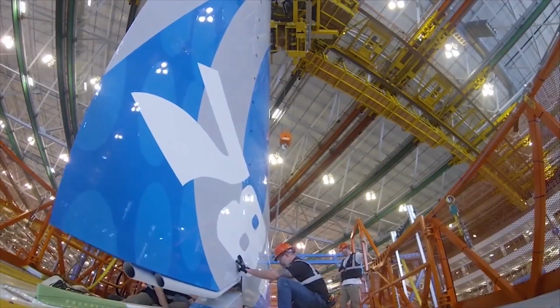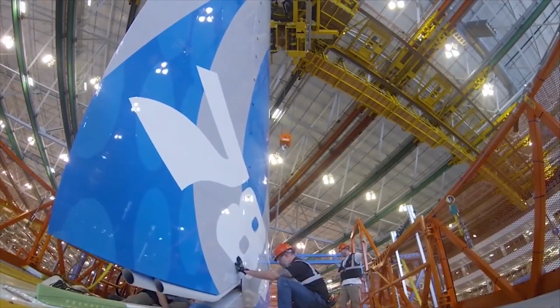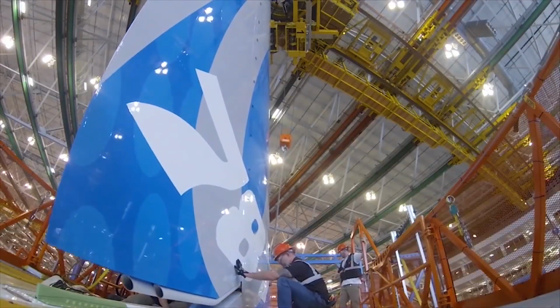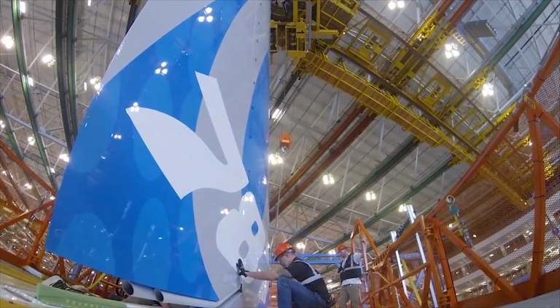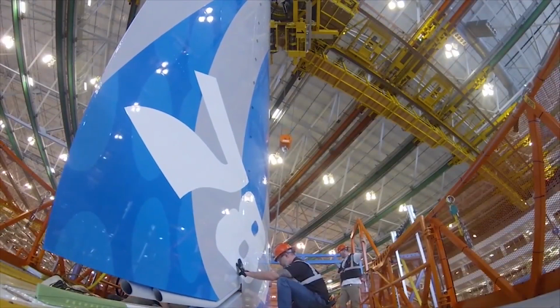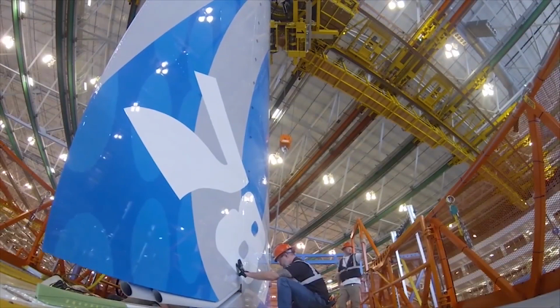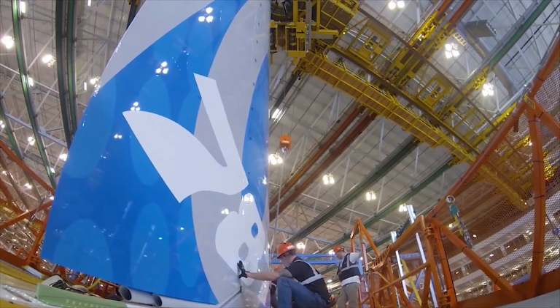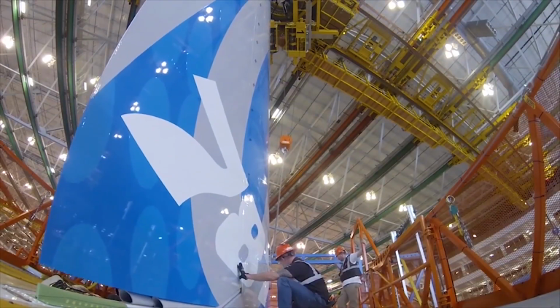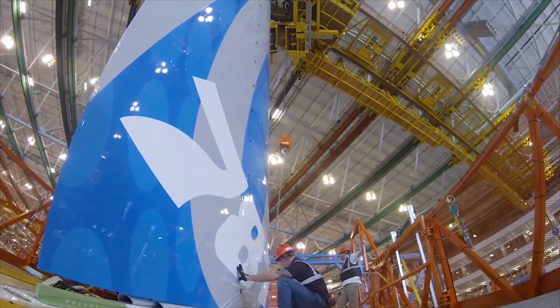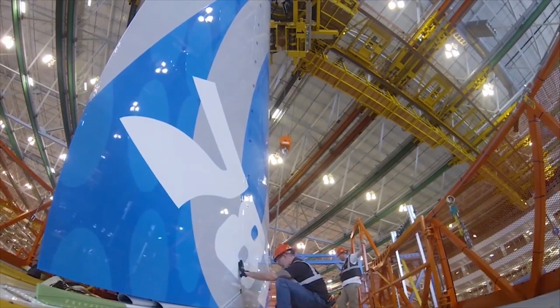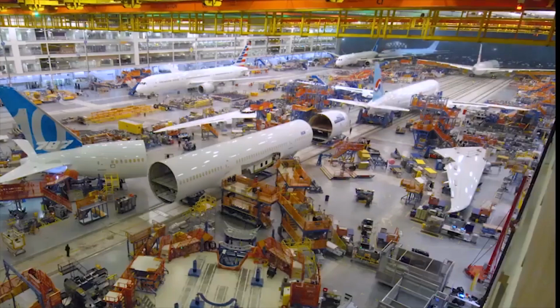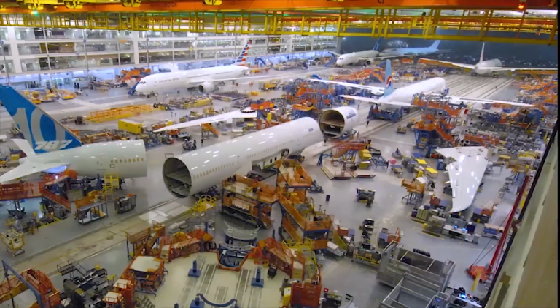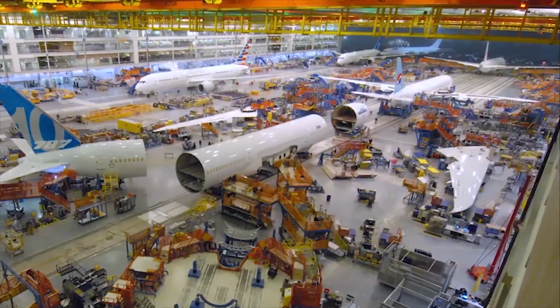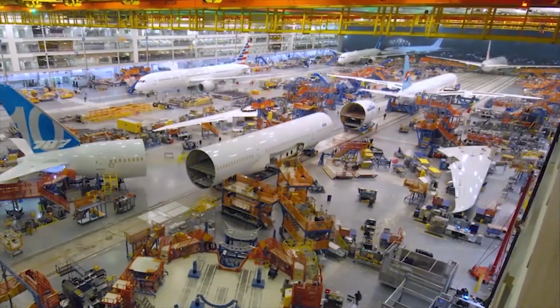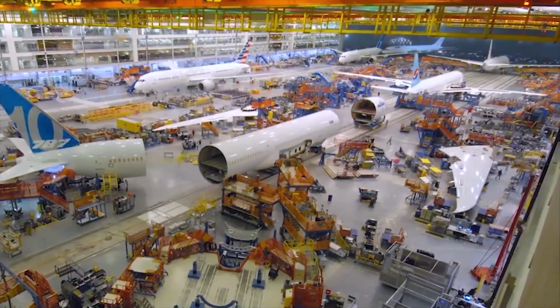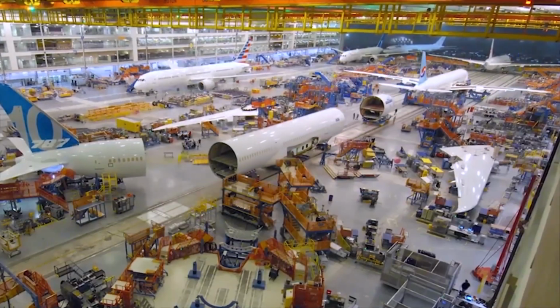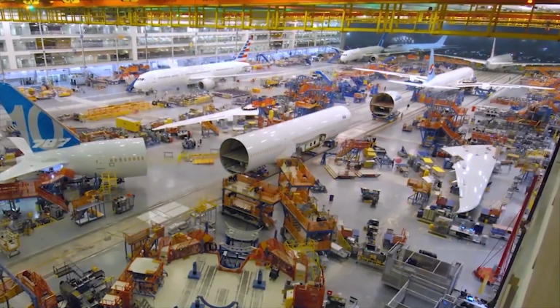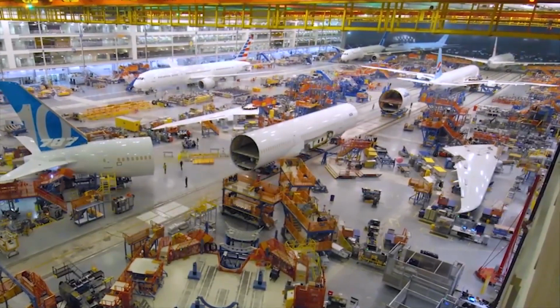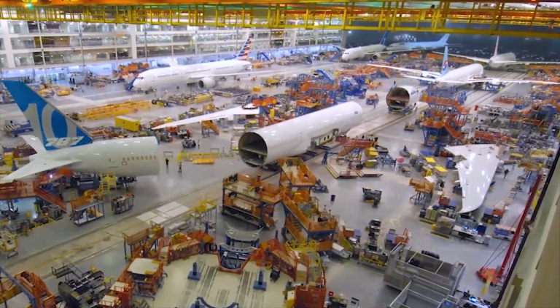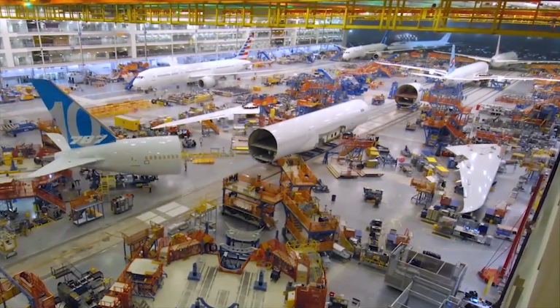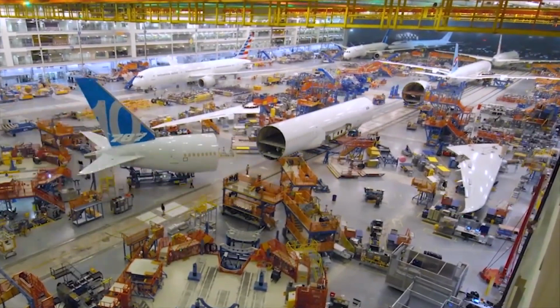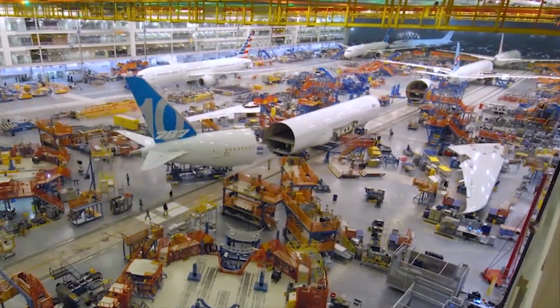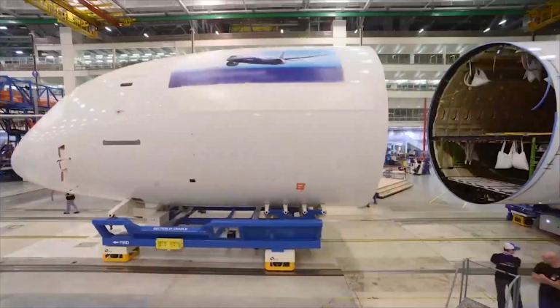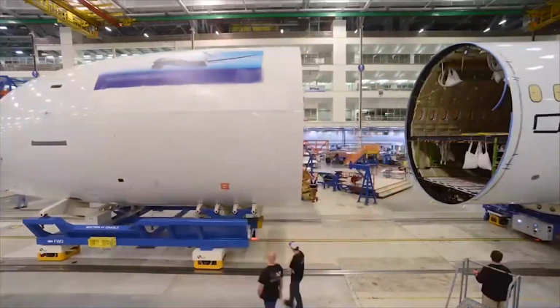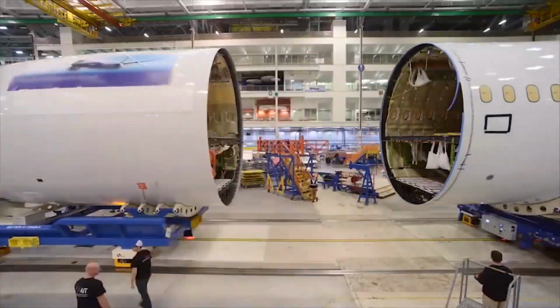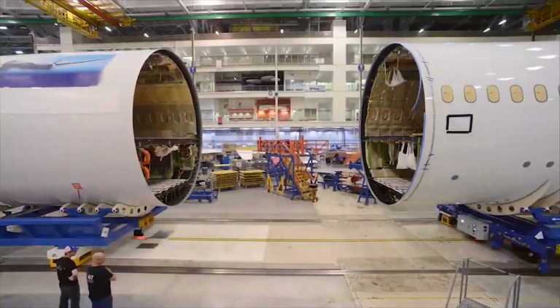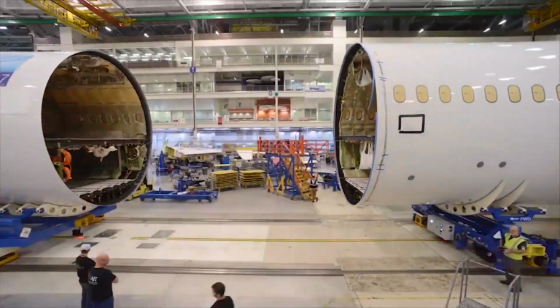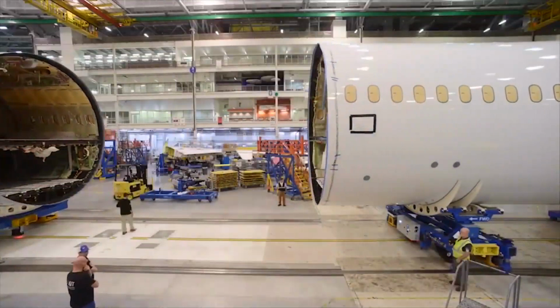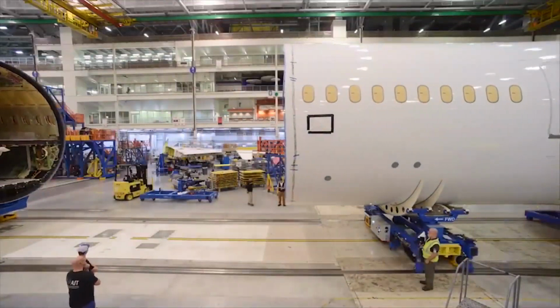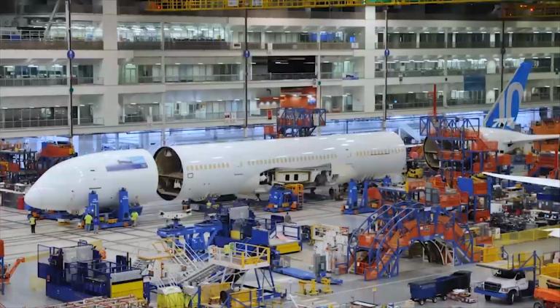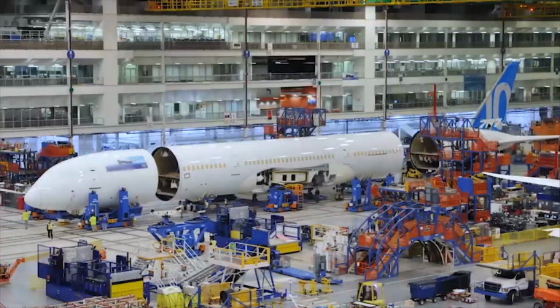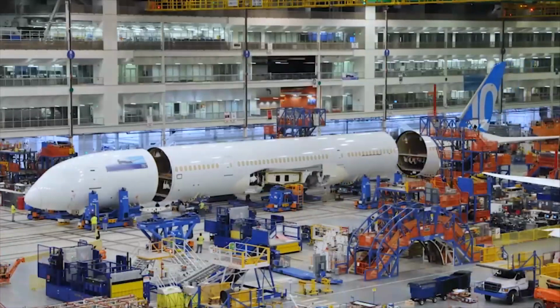The Dreamliner is lighter, maneuverable, environment-friendly, and consumes less fuel.